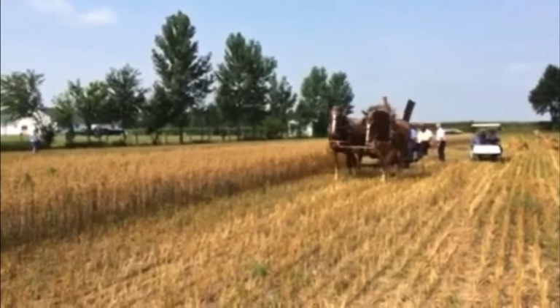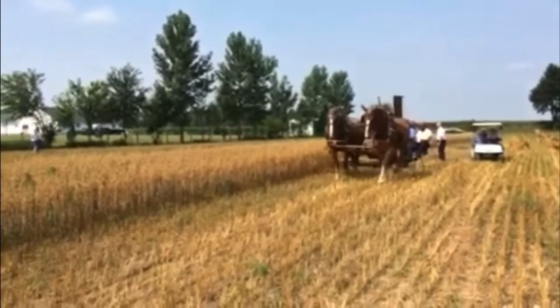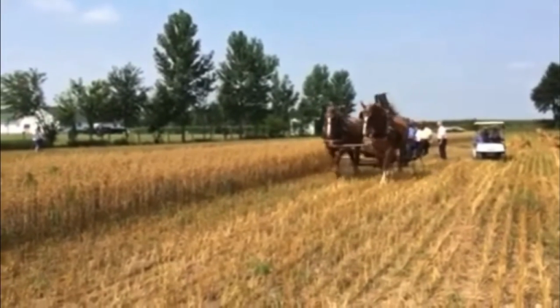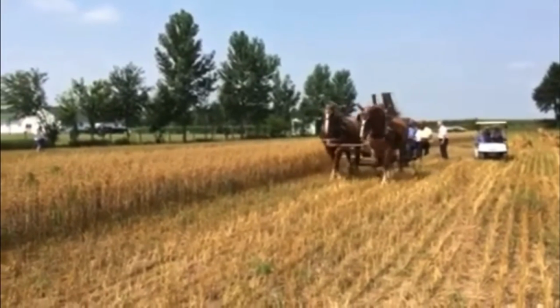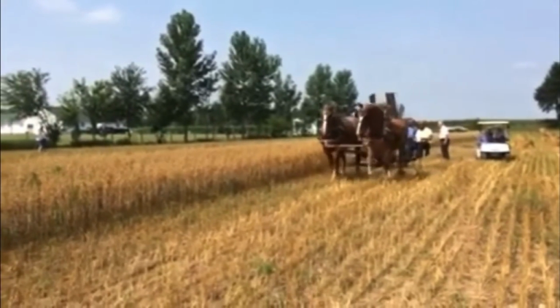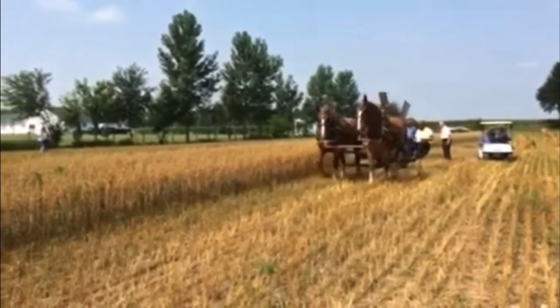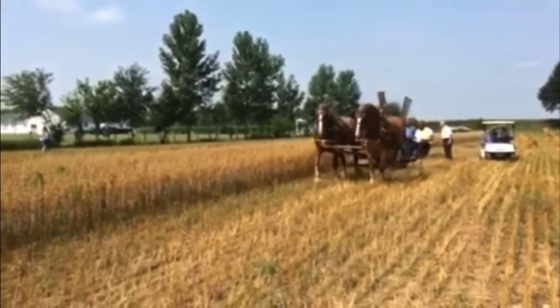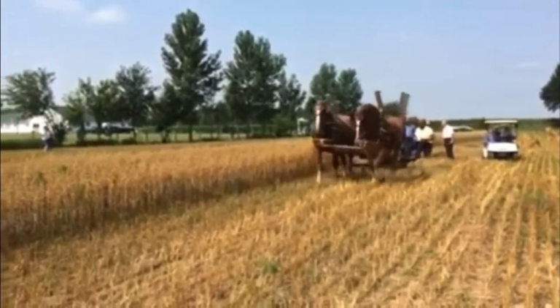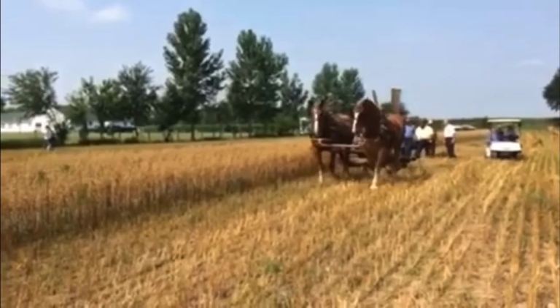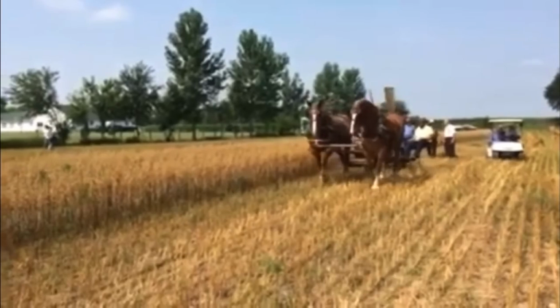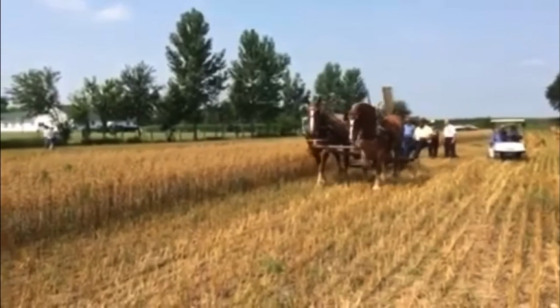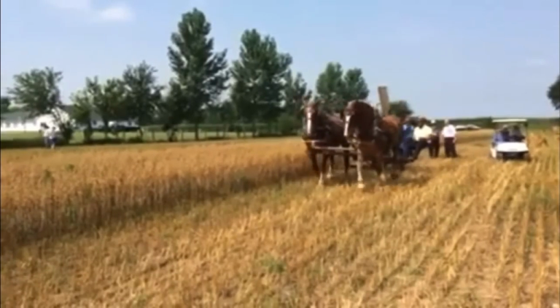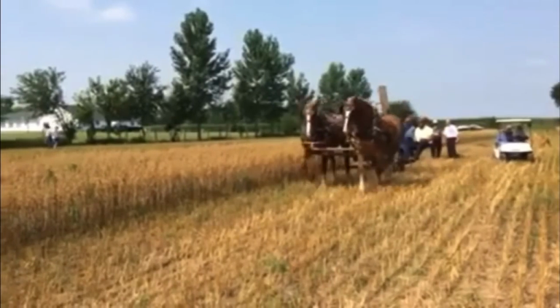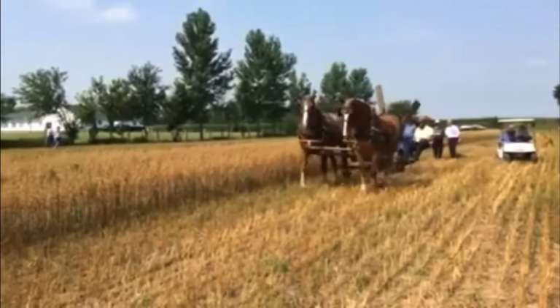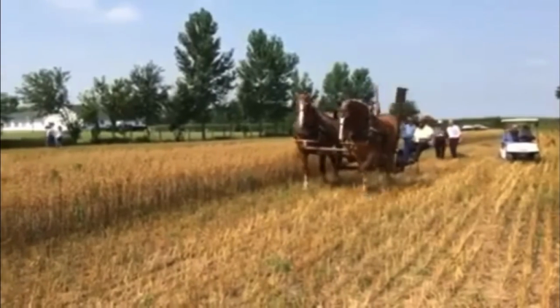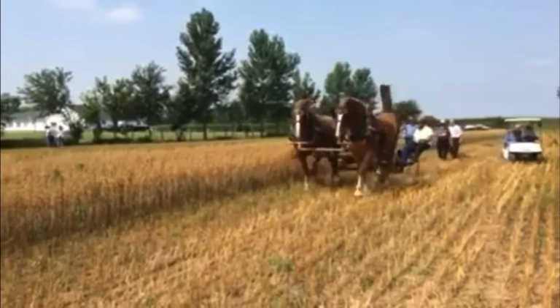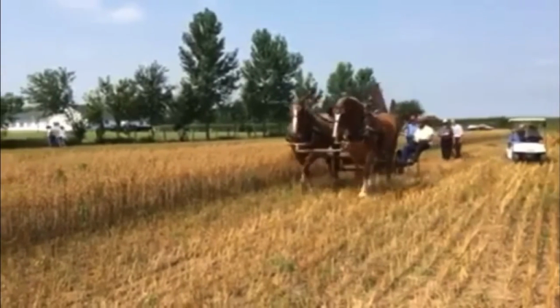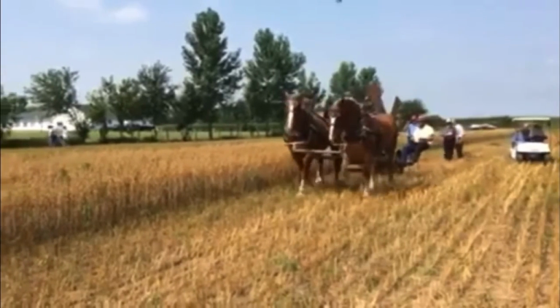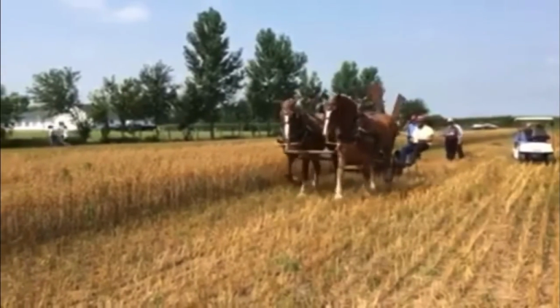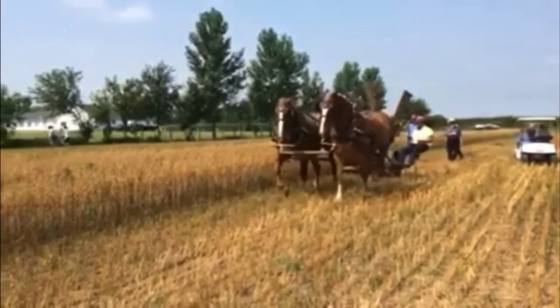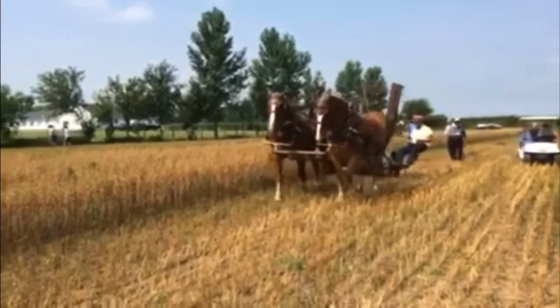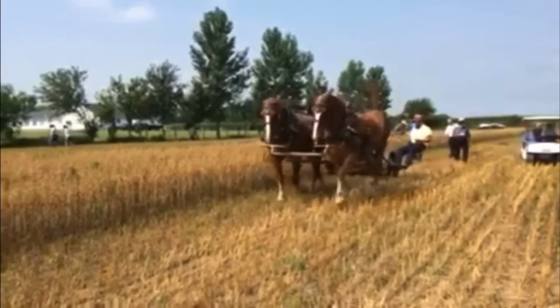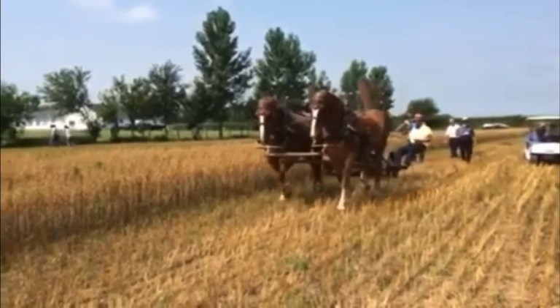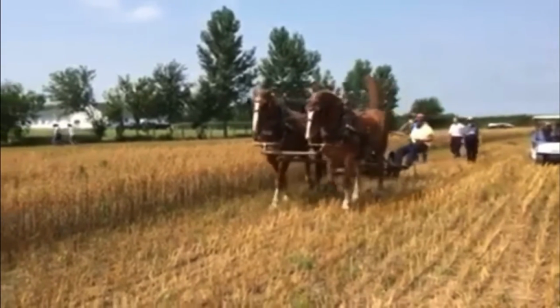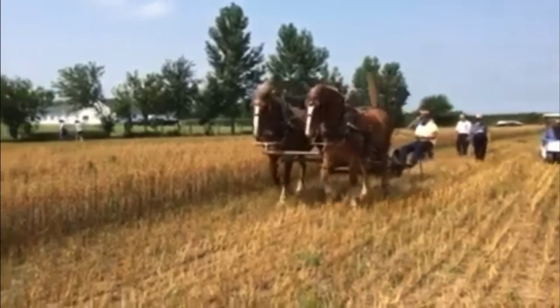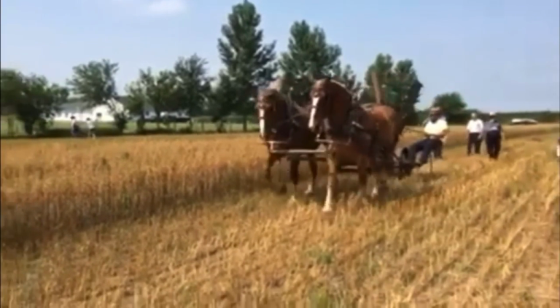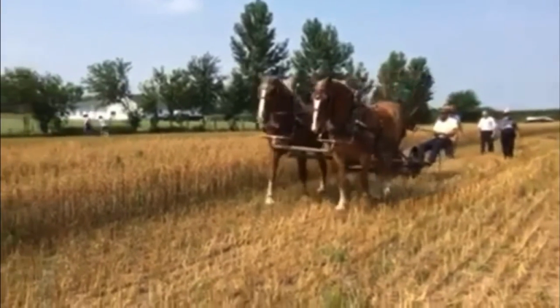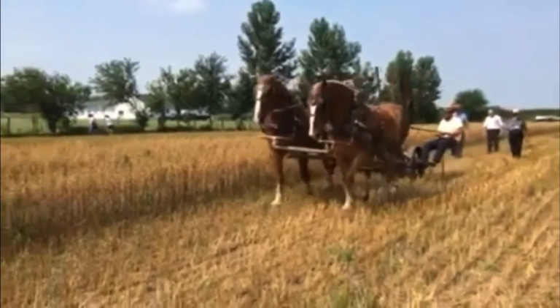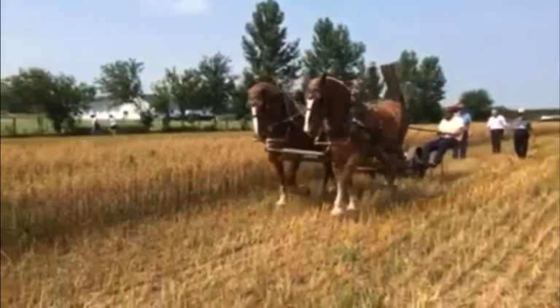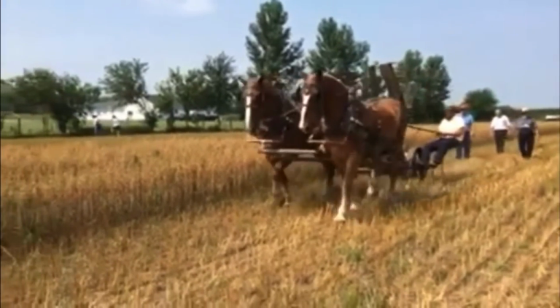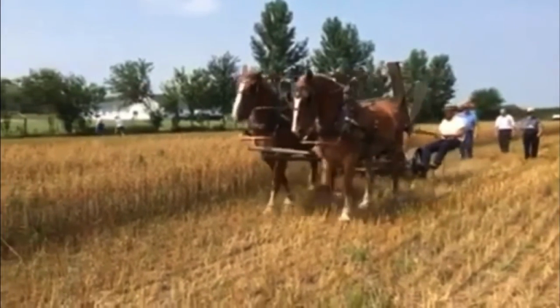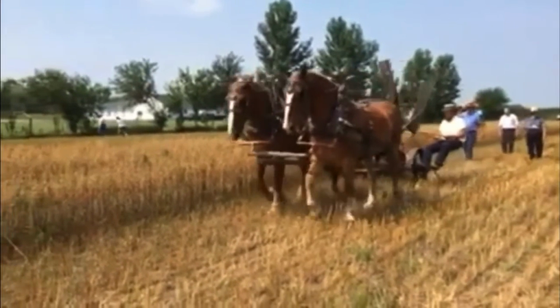All you have to do is attach it to a horse and it'll do the rest. And guess what — it's only $250.